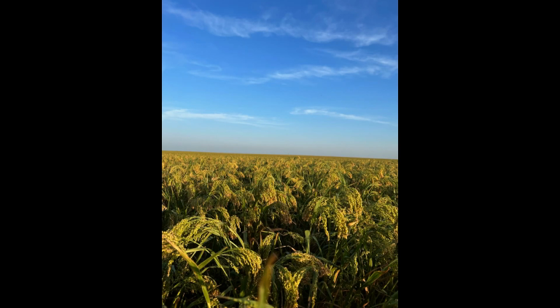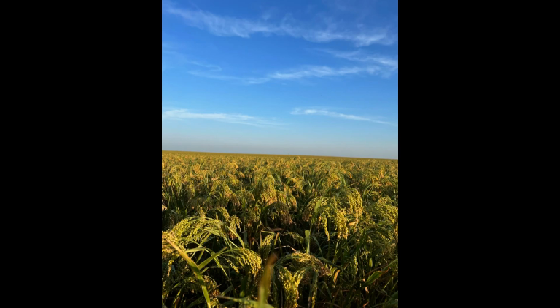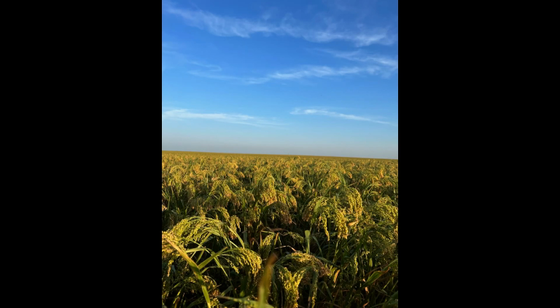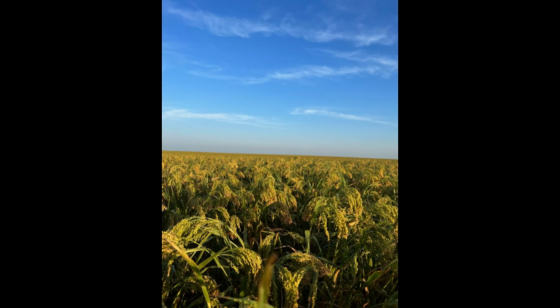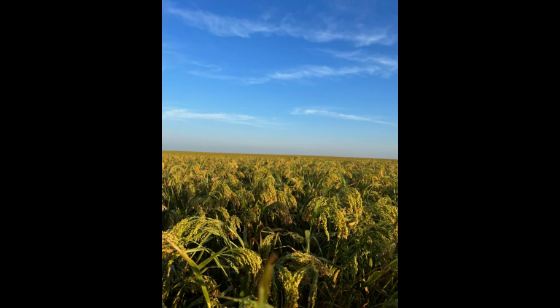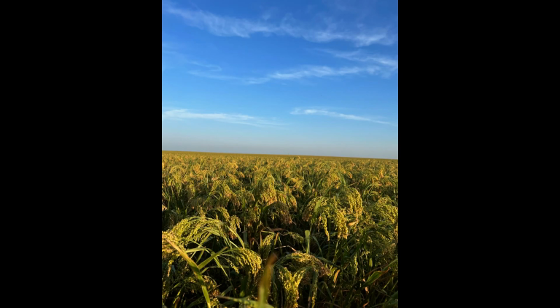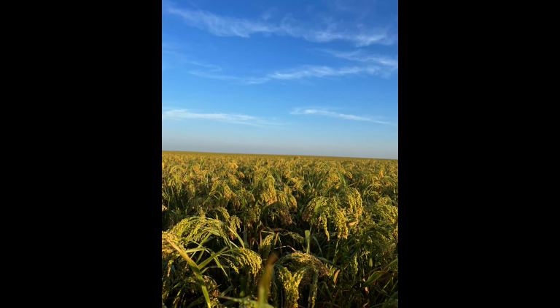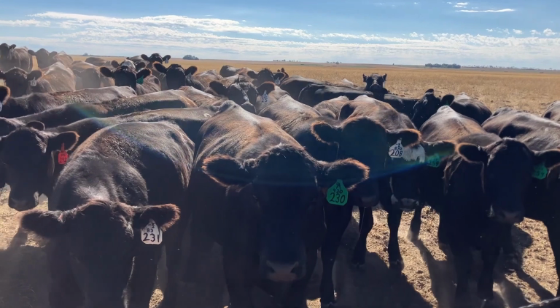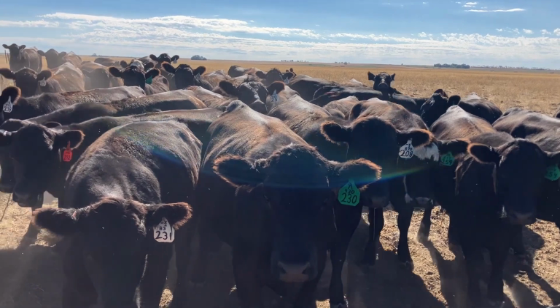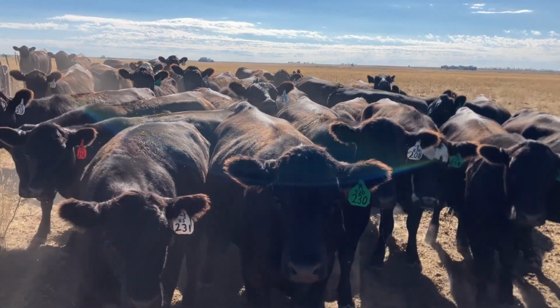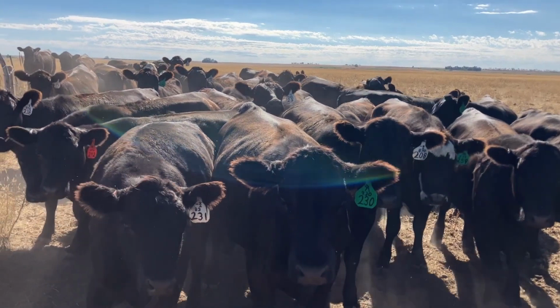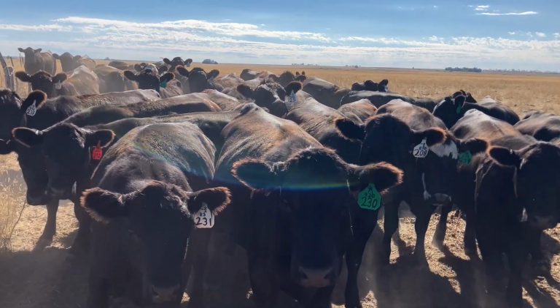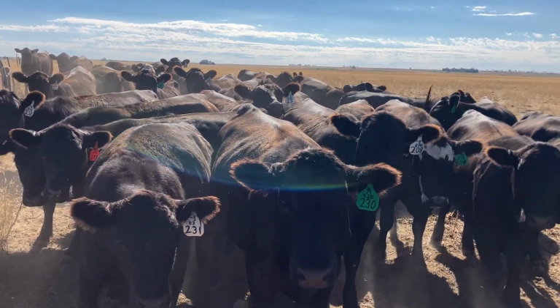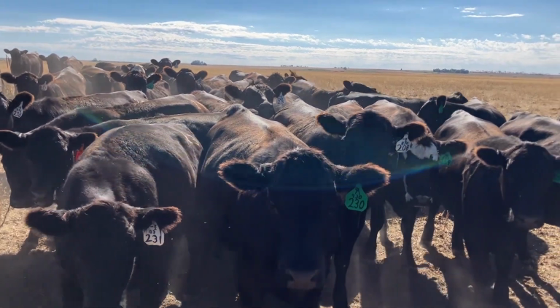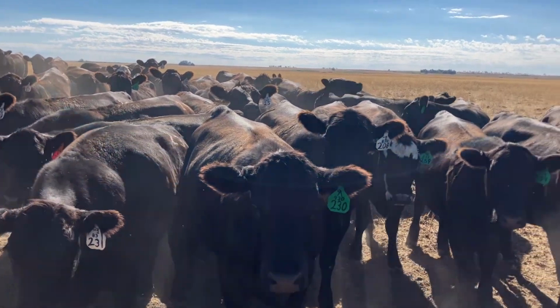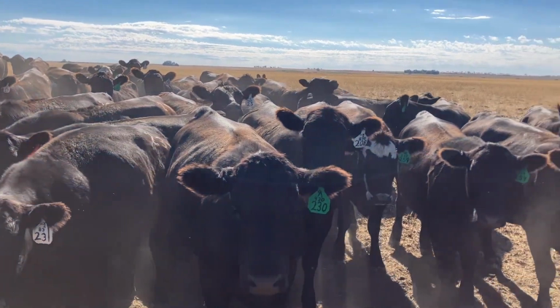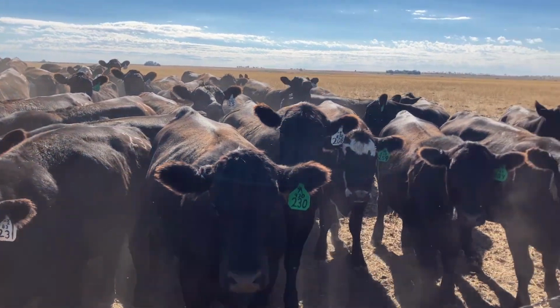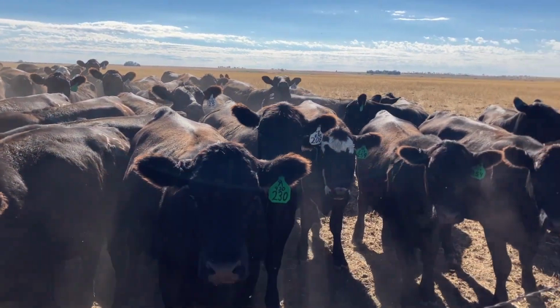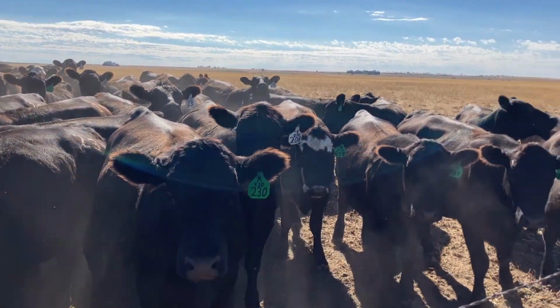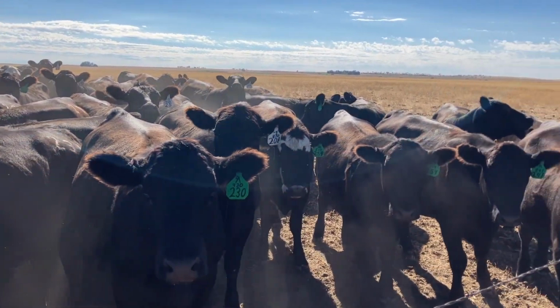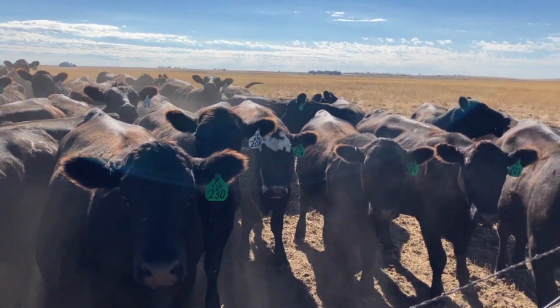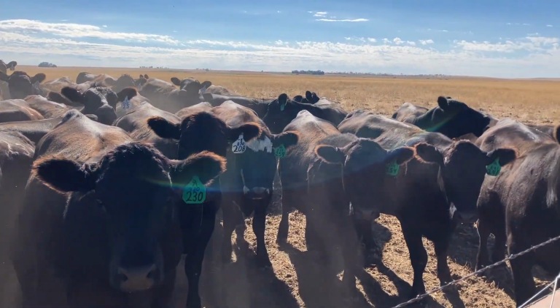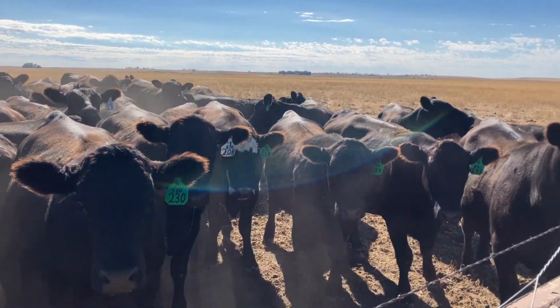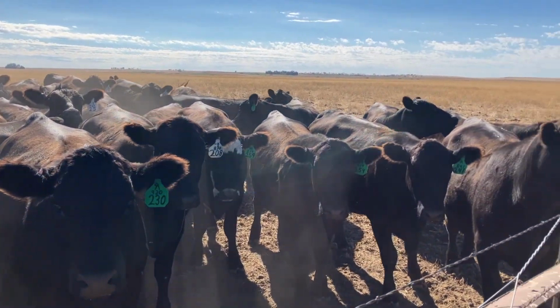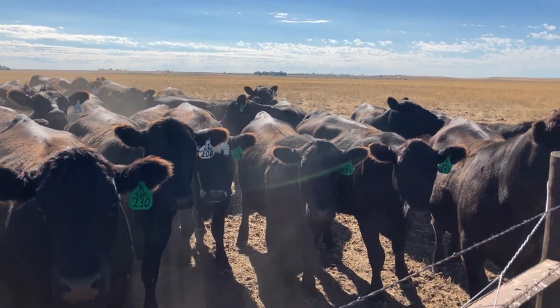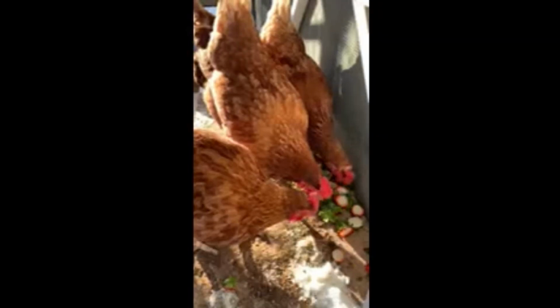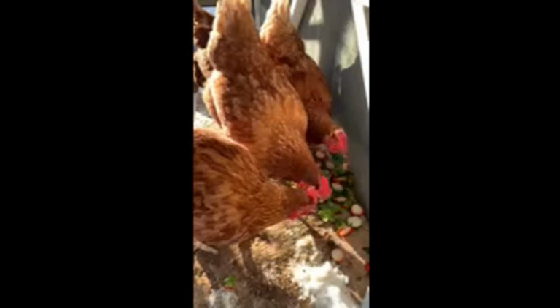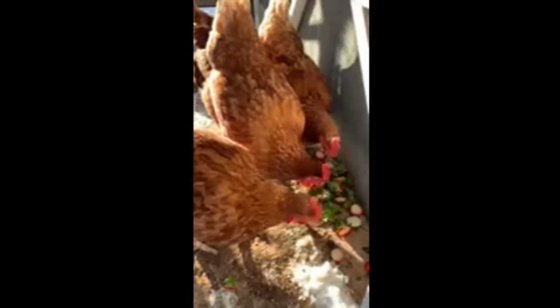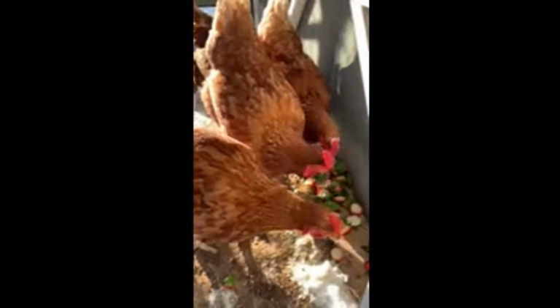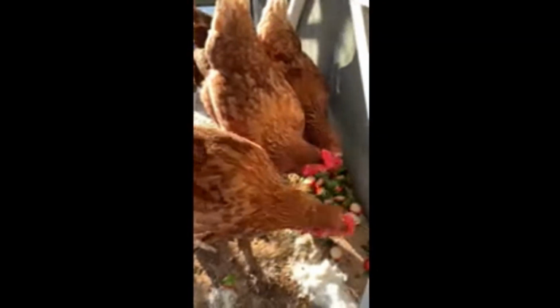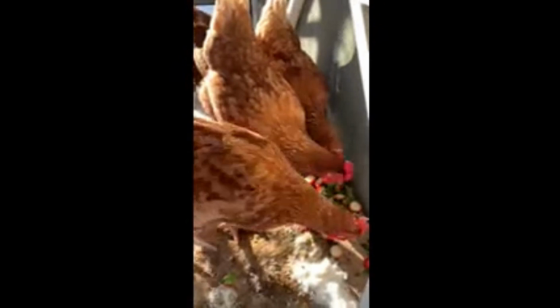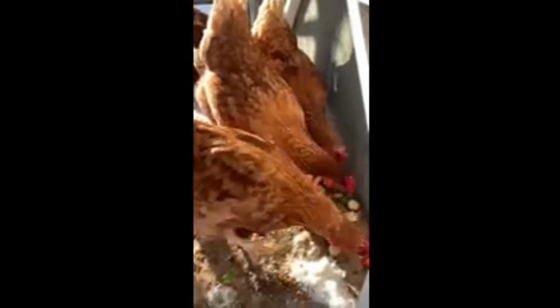Drought-hardy proso millet as a feed grain is roughly equivalent to corn in livestock, poultry, and ethanol production.